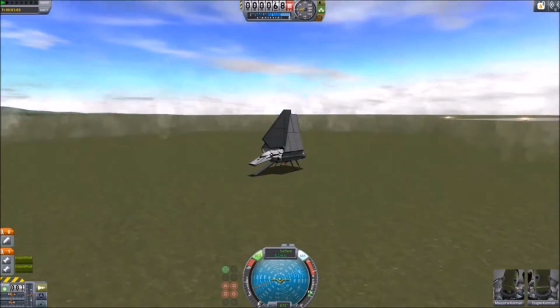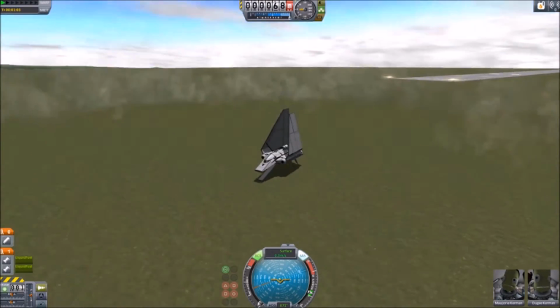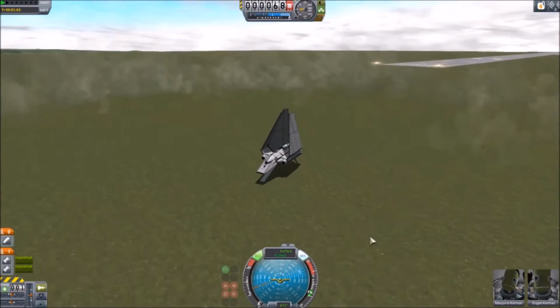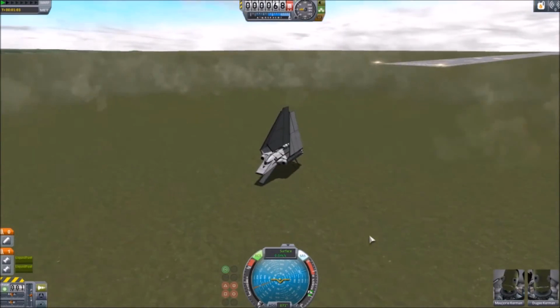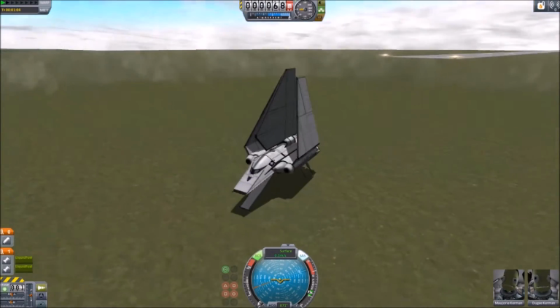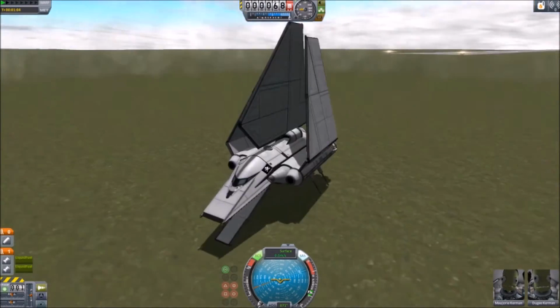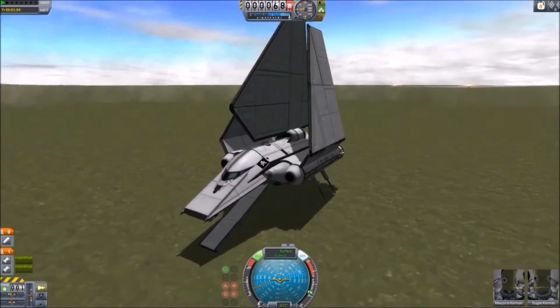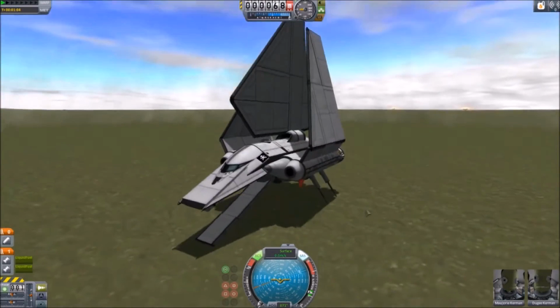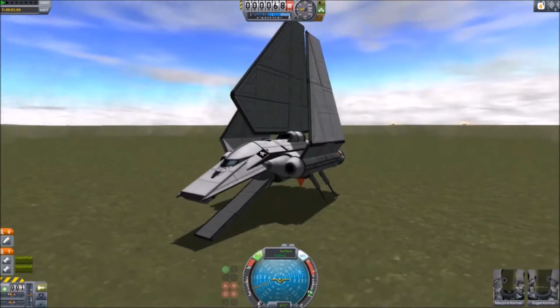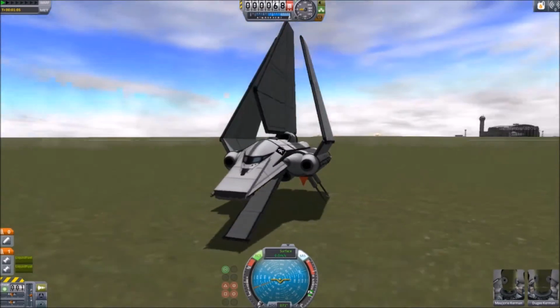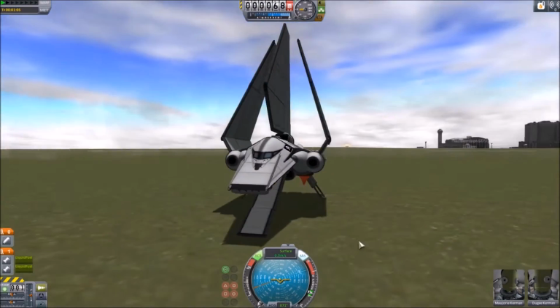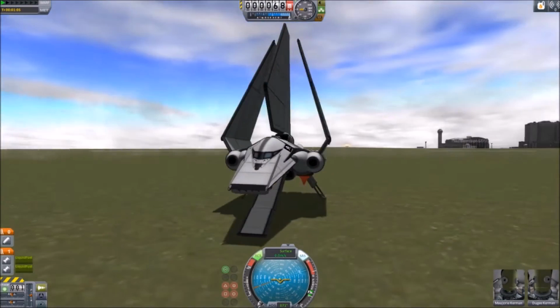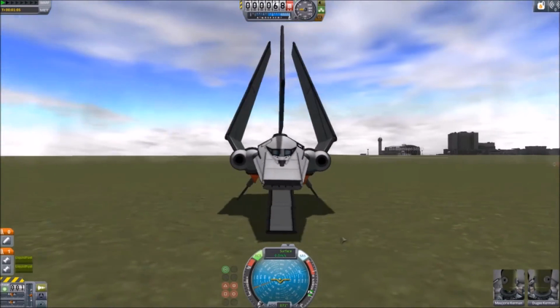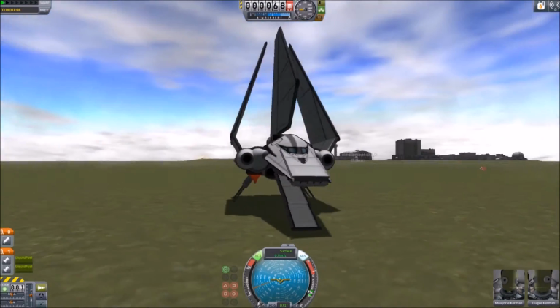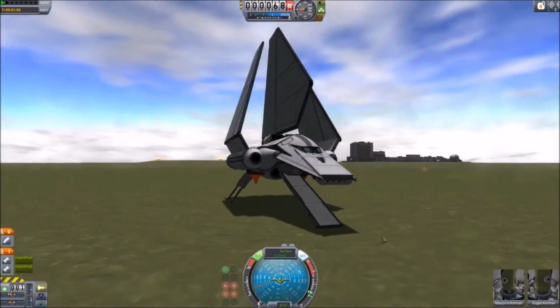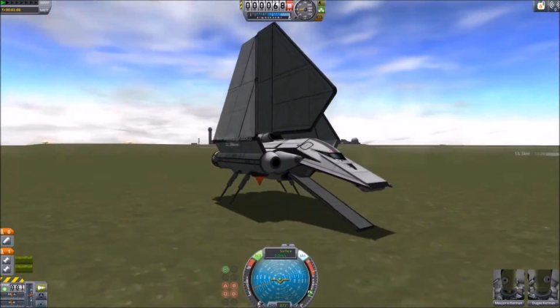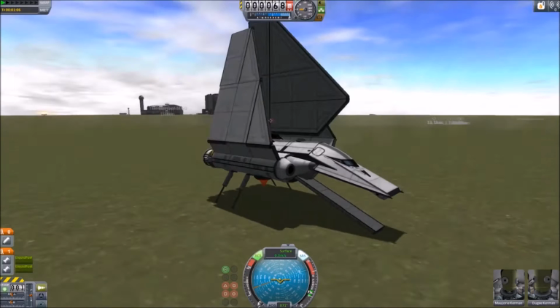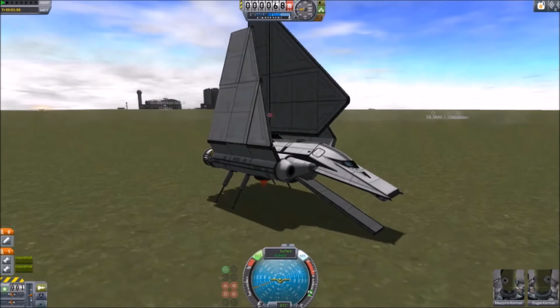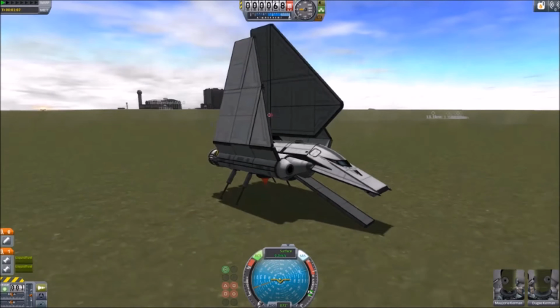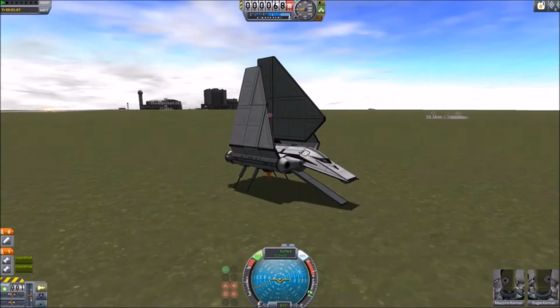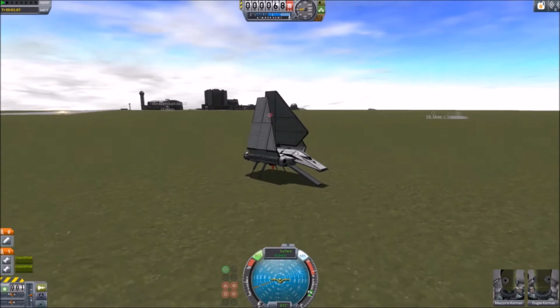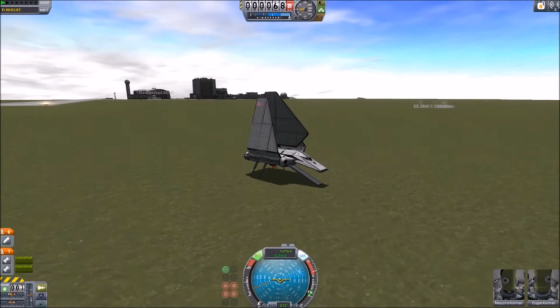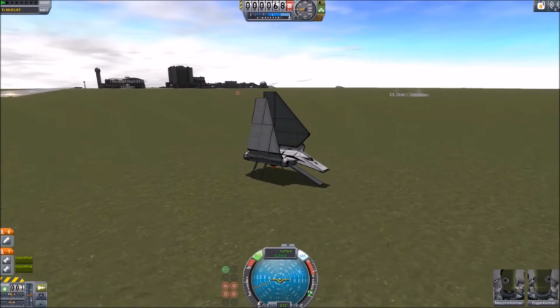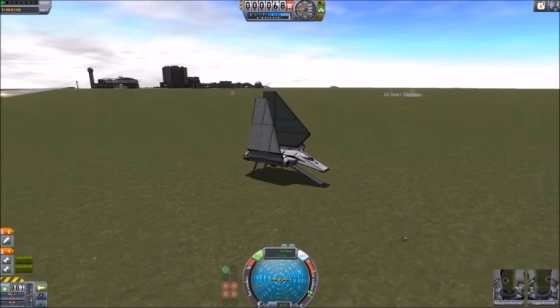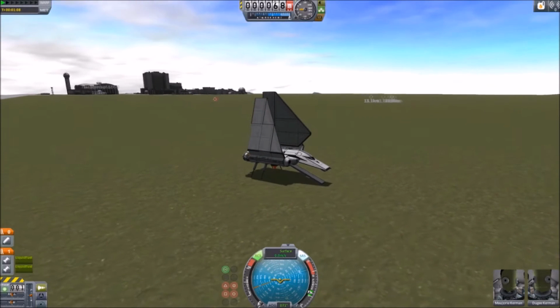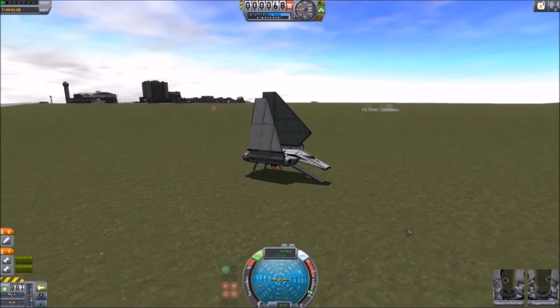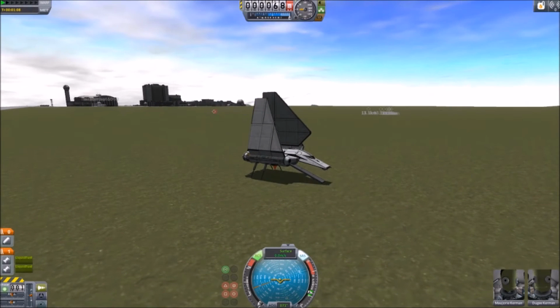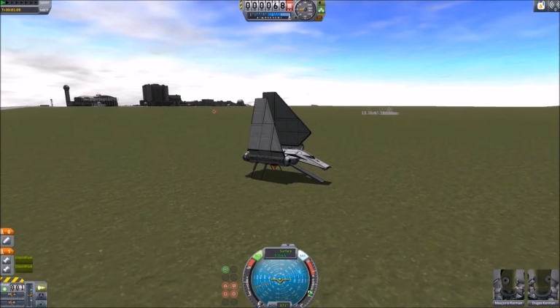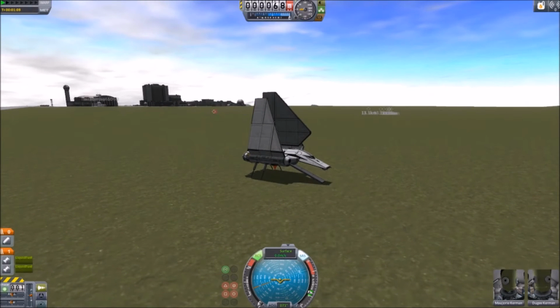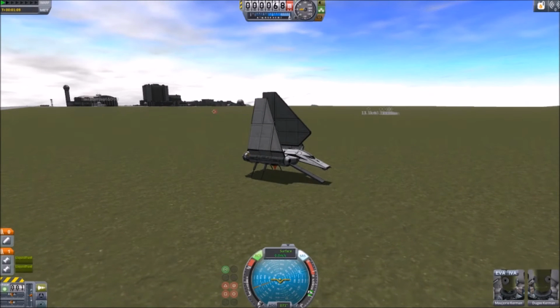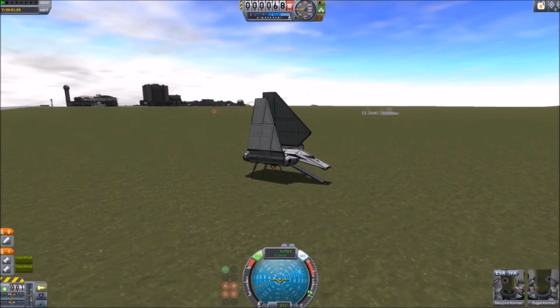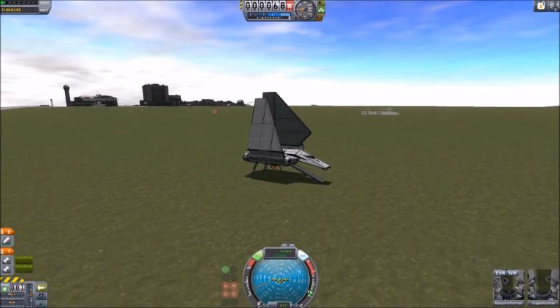So this version of the craft is strictly used for takeoffs and landings — fairly straightforward. Again, it's got a self-destruct on it, though I won't show that.